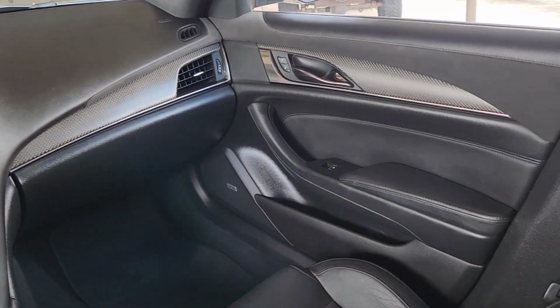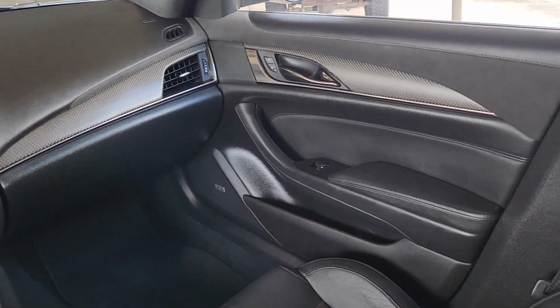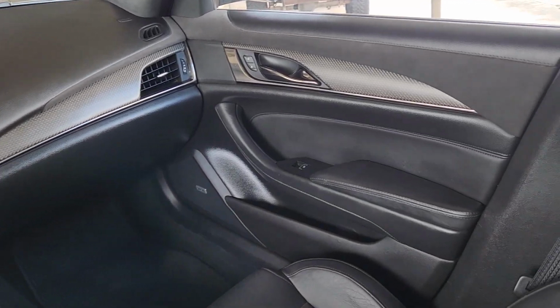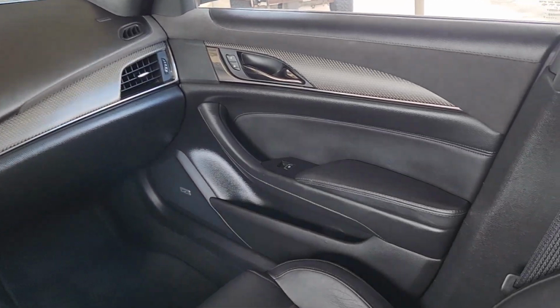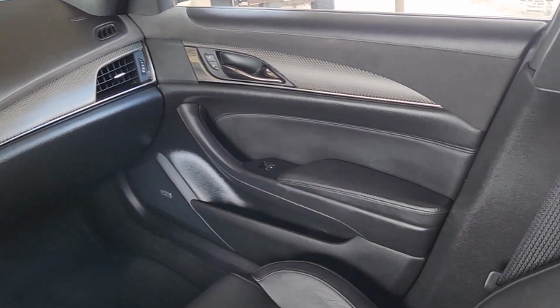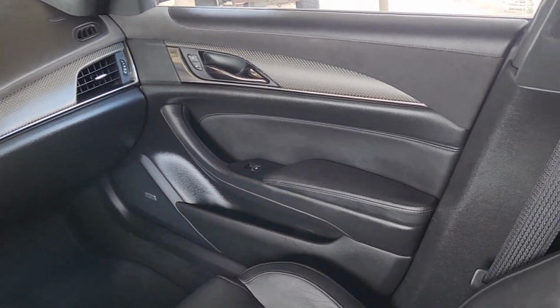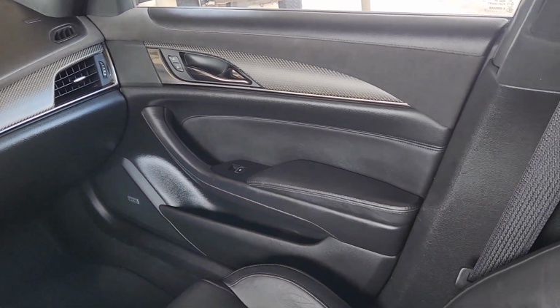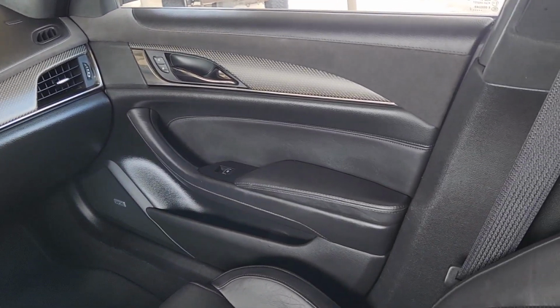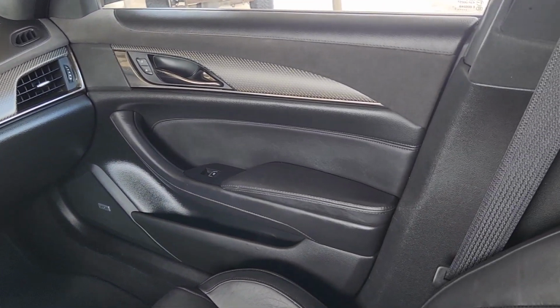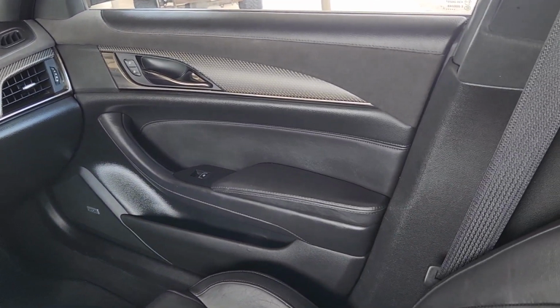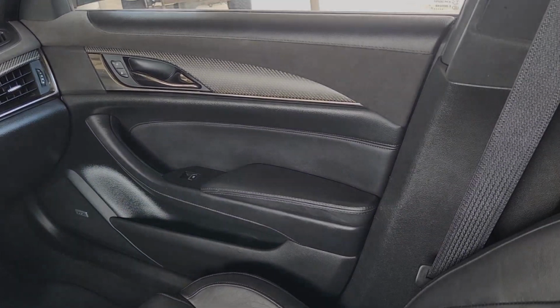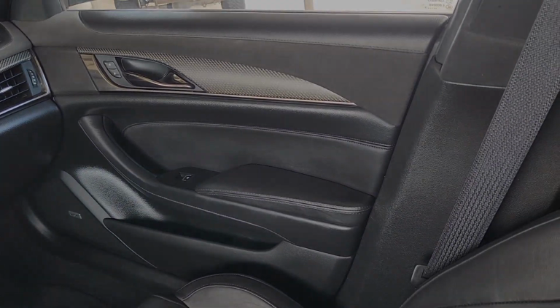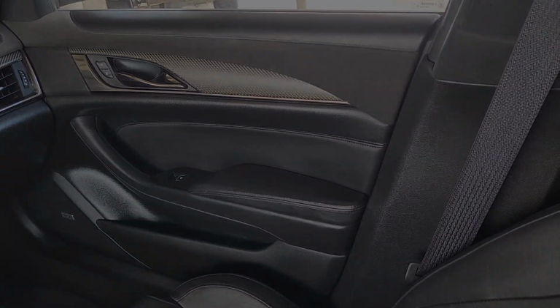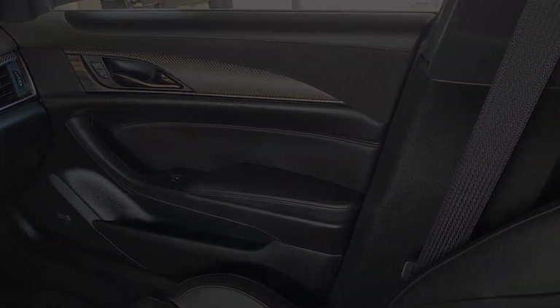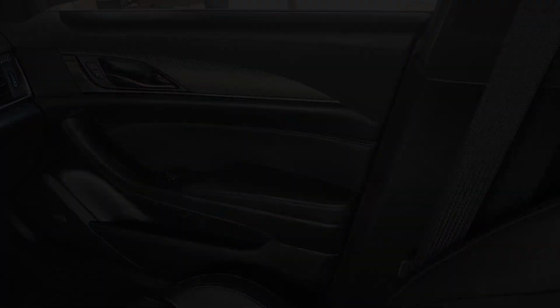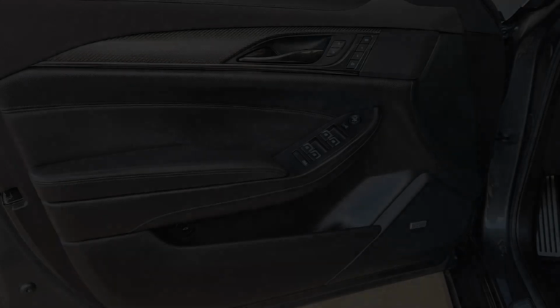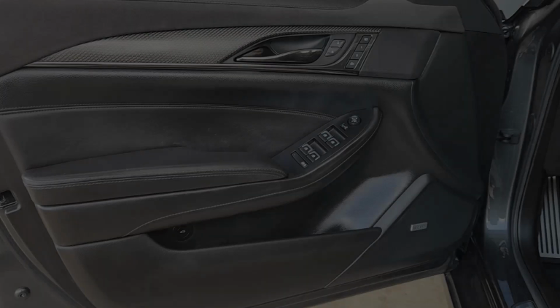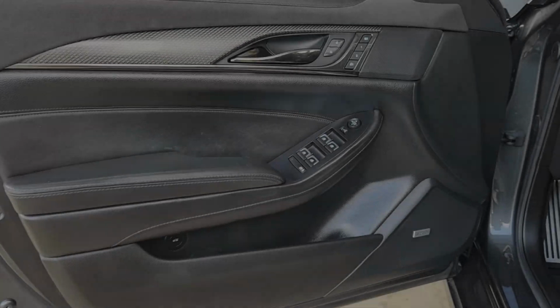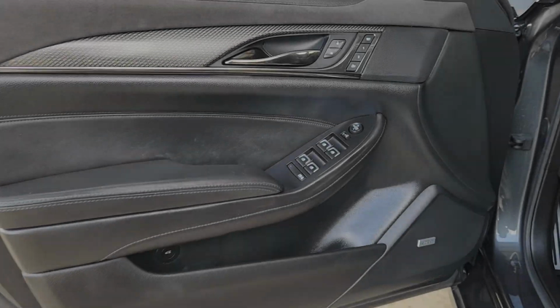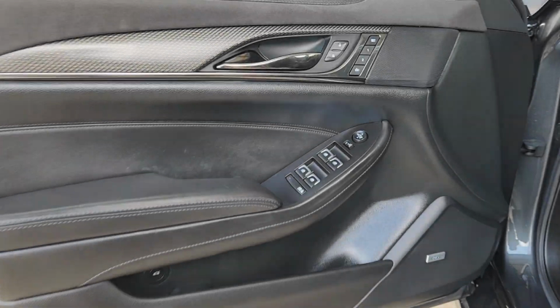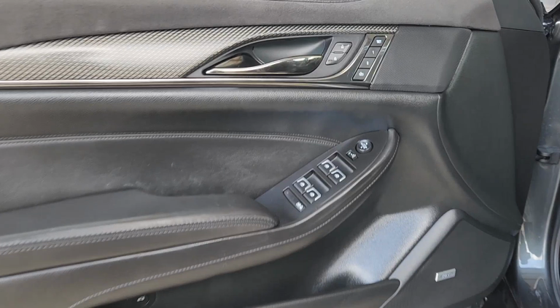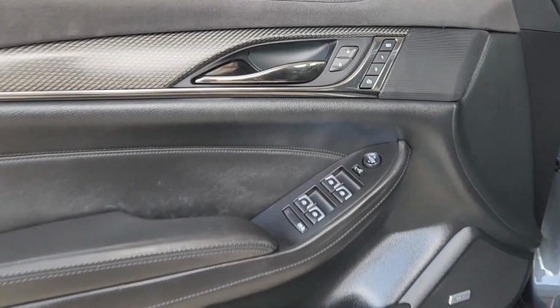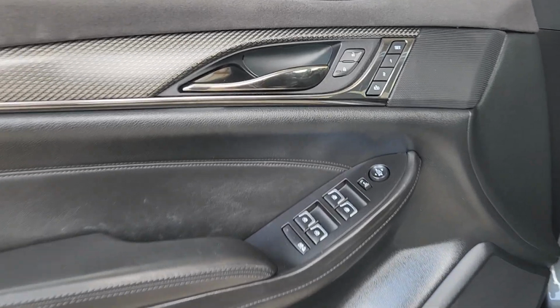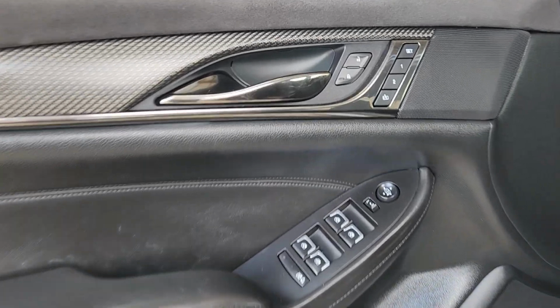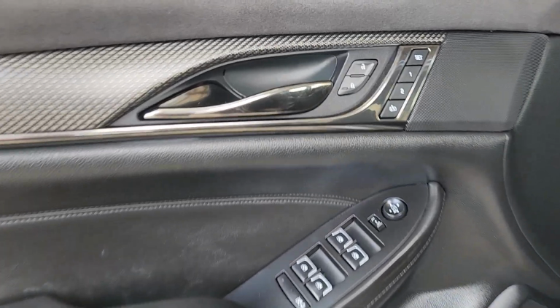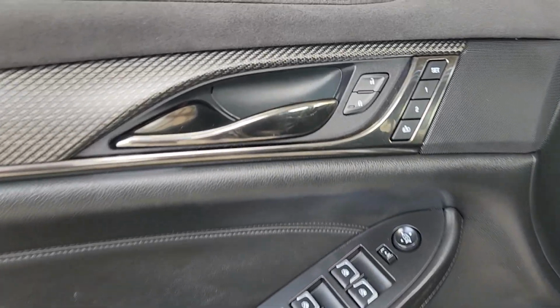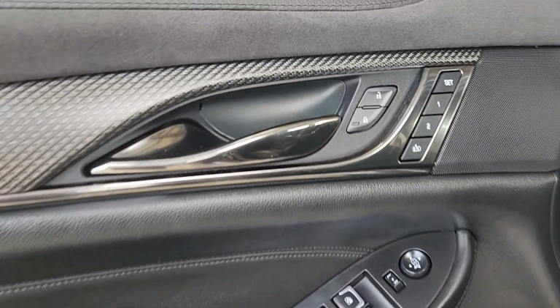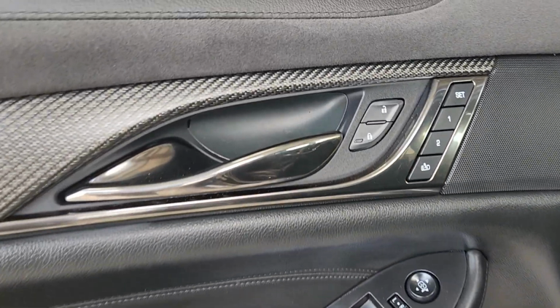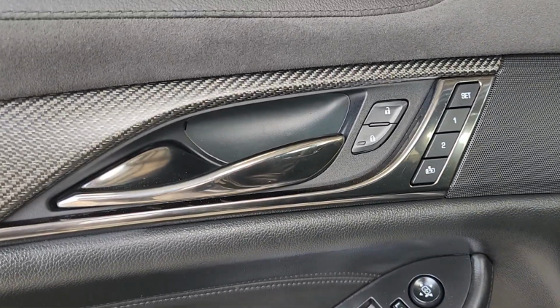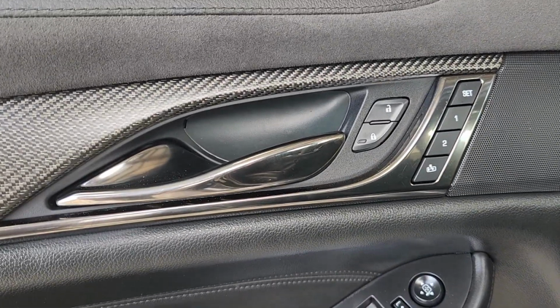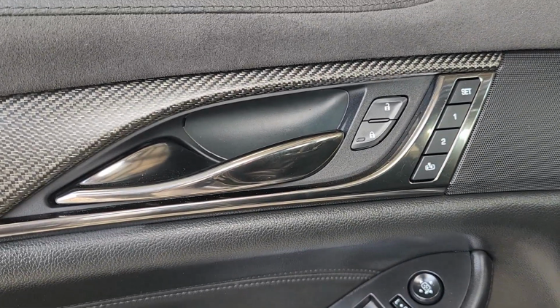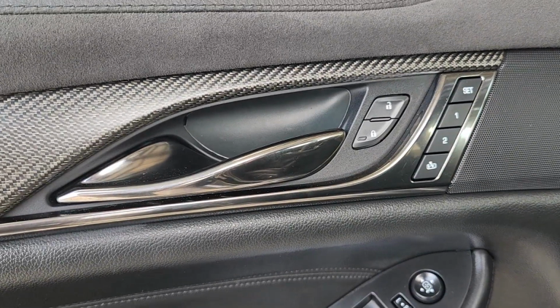Why be forced to choose a daily driver over a track car? You can have both in the CTS-V sedan.